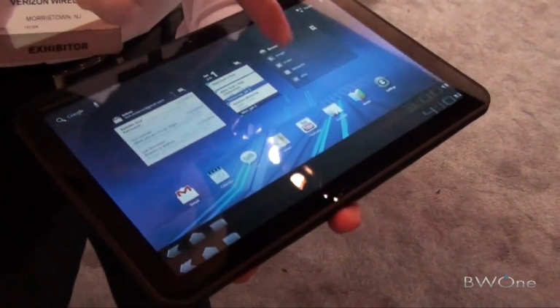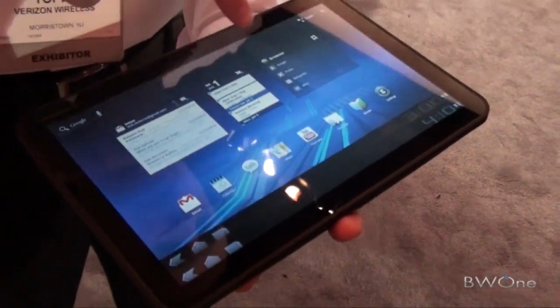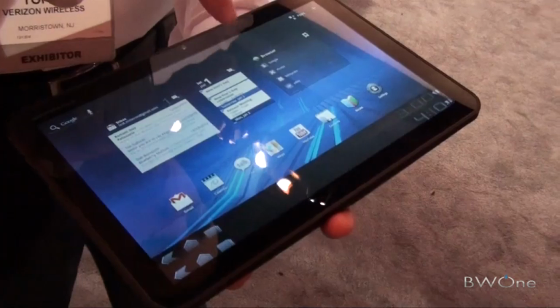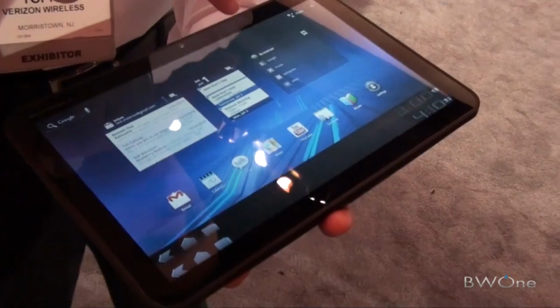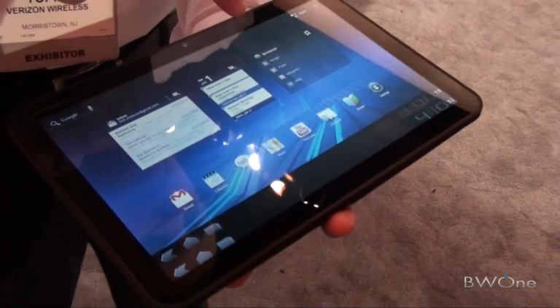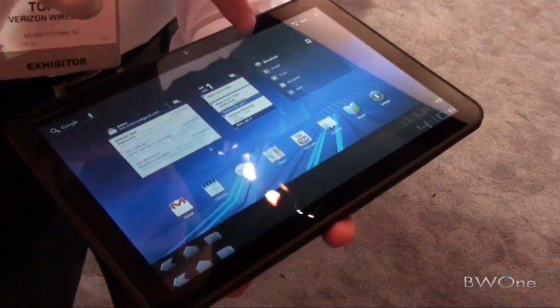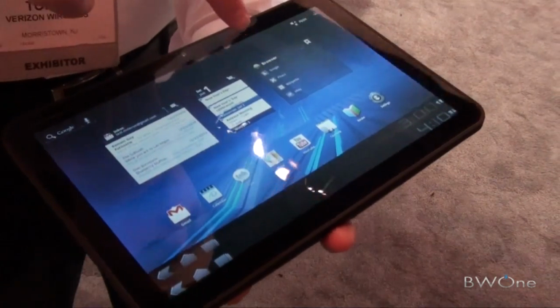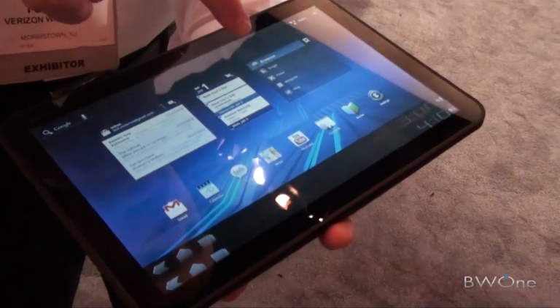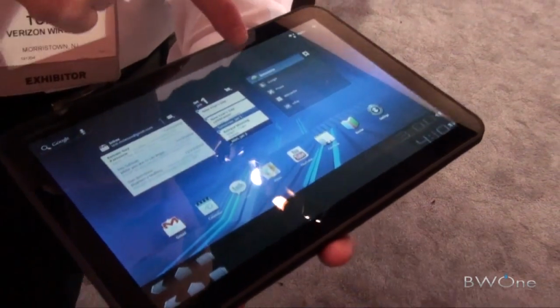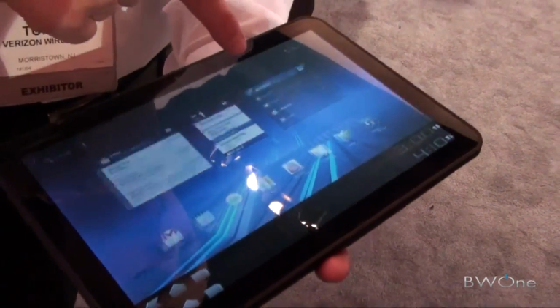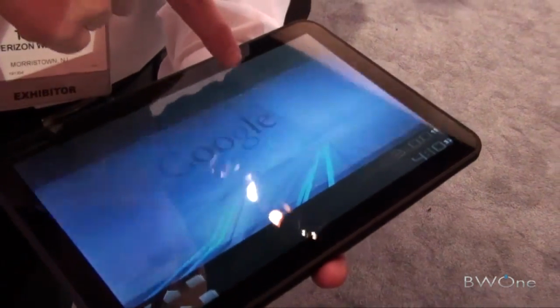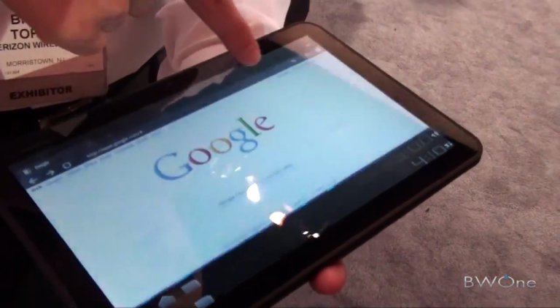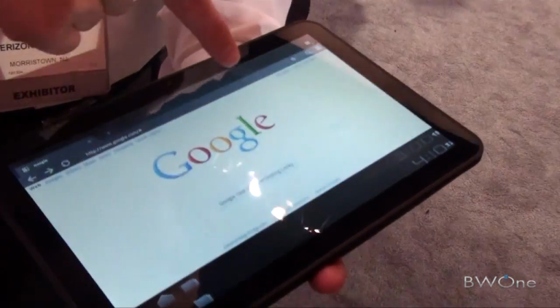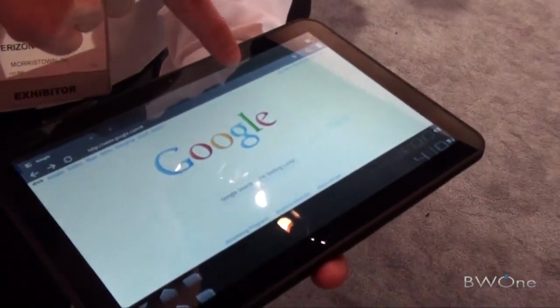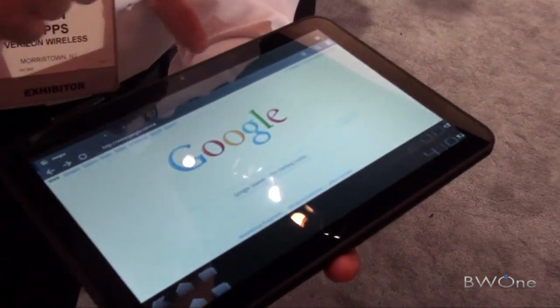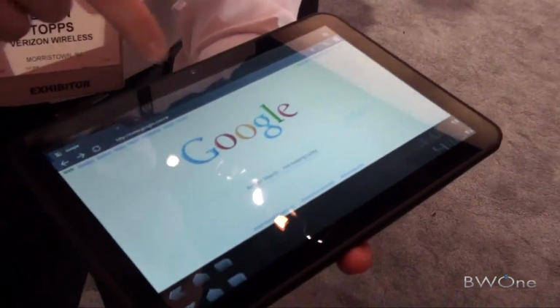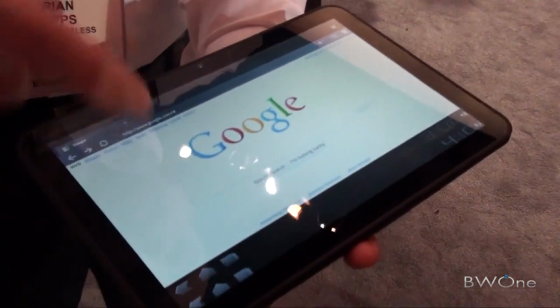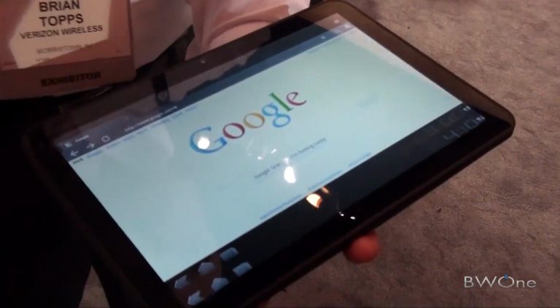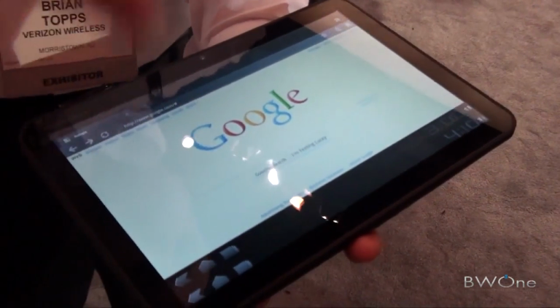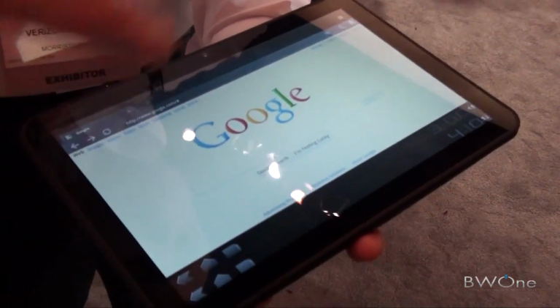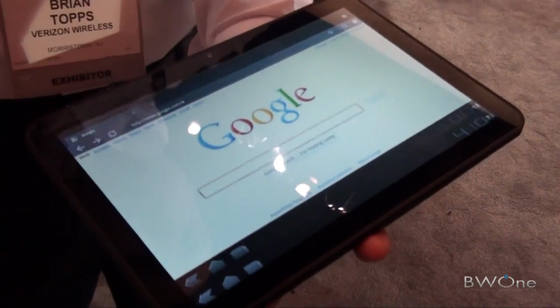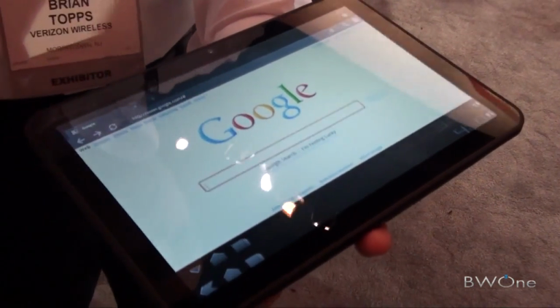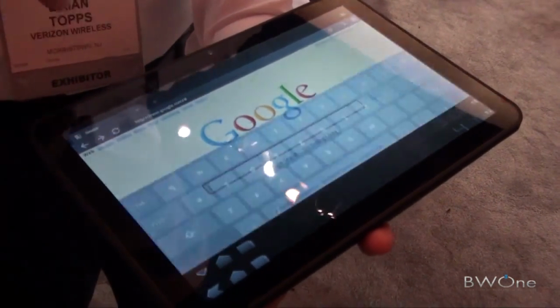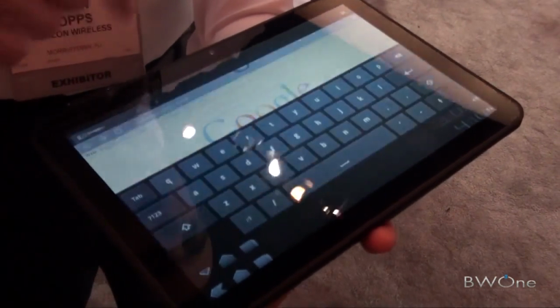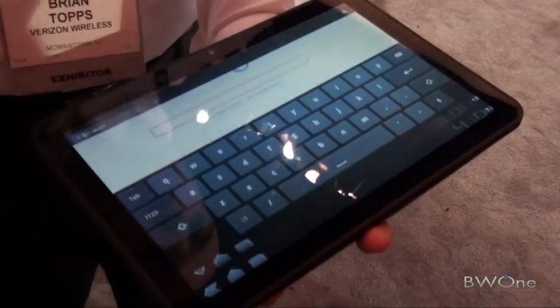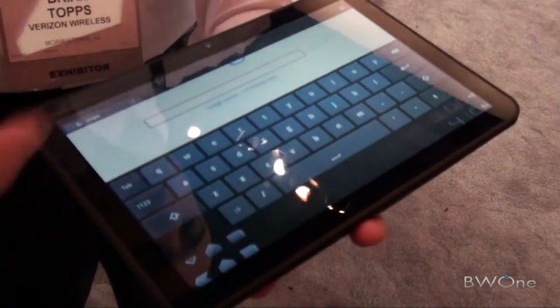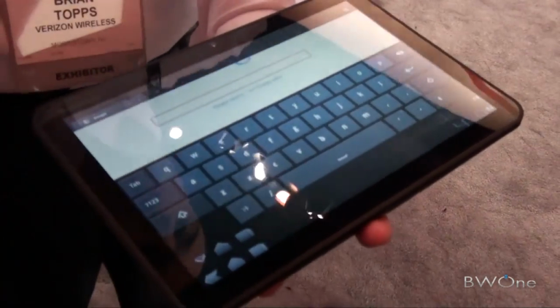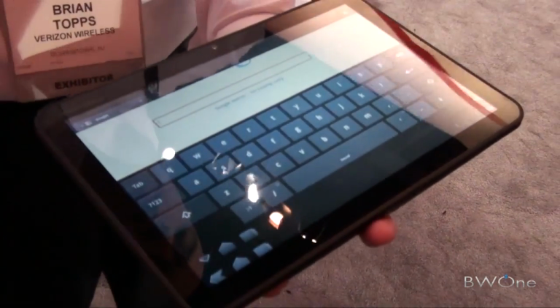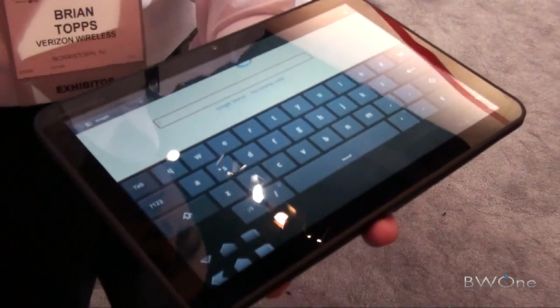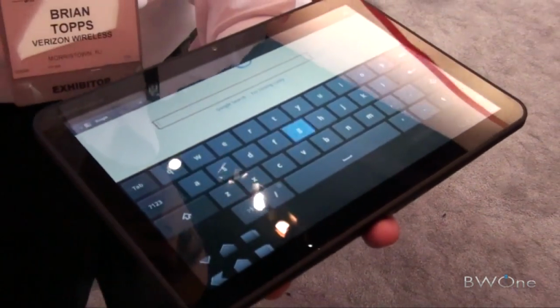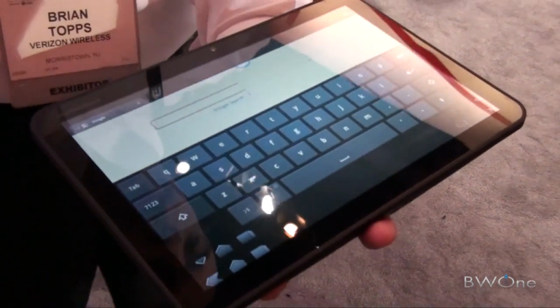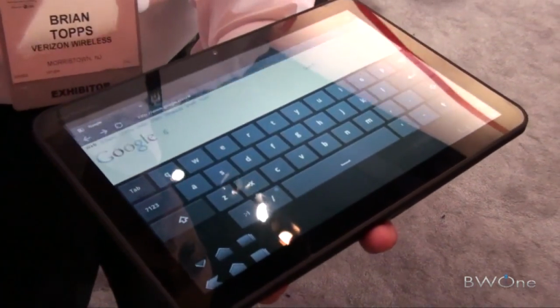Here's the bookmarks widget — you can scroll through your browser pages and go right to your shortcuts.